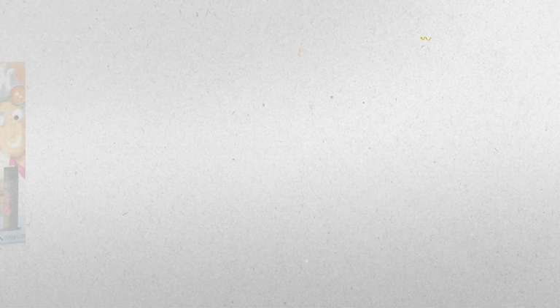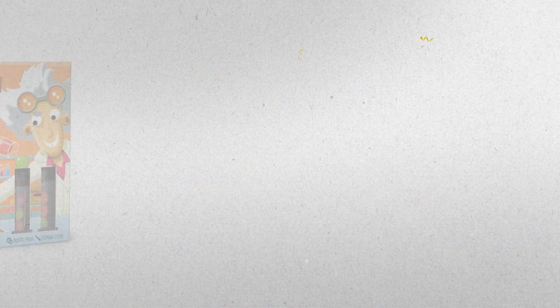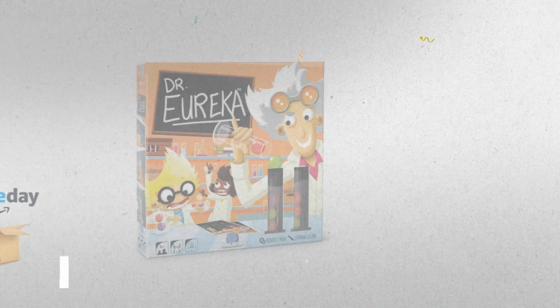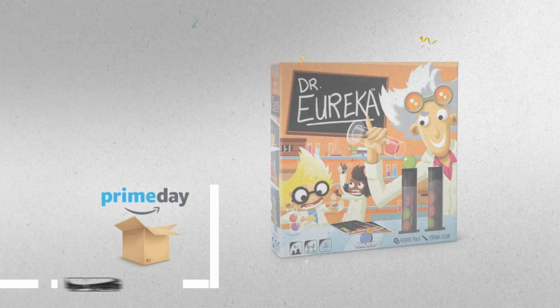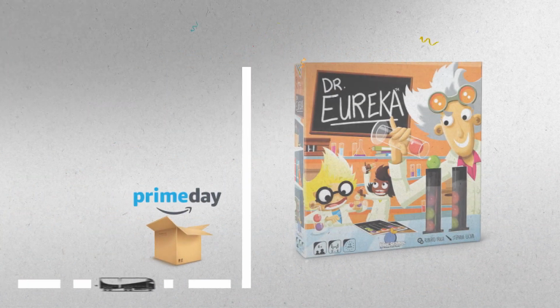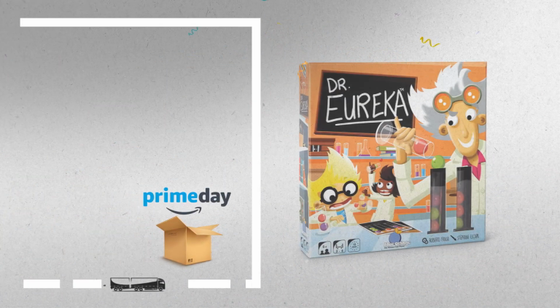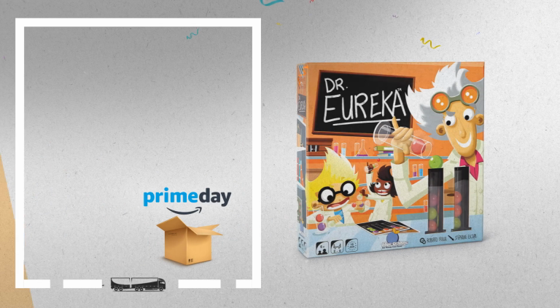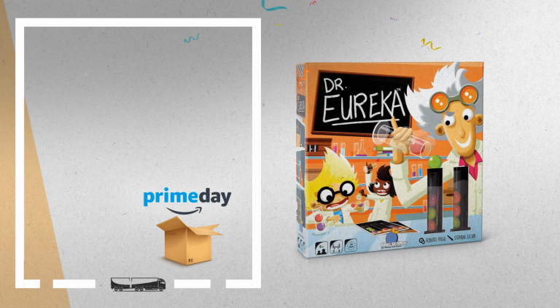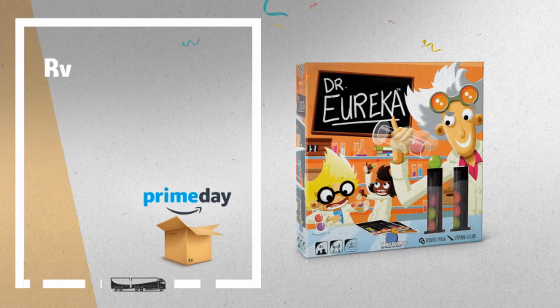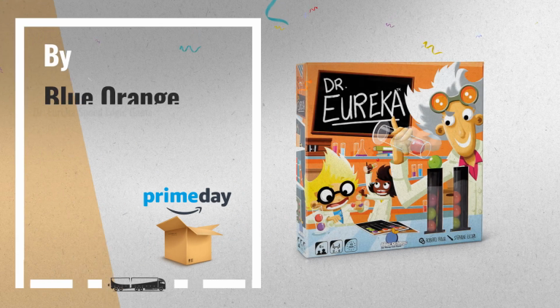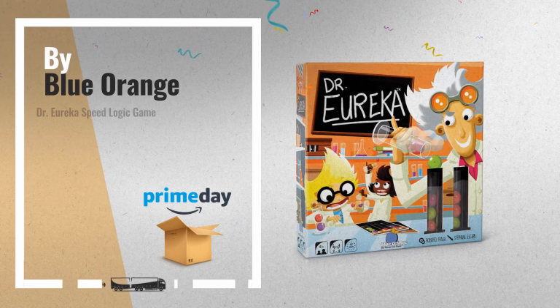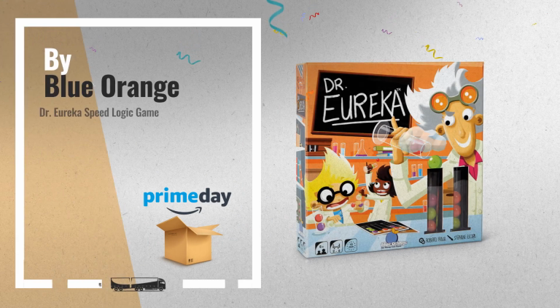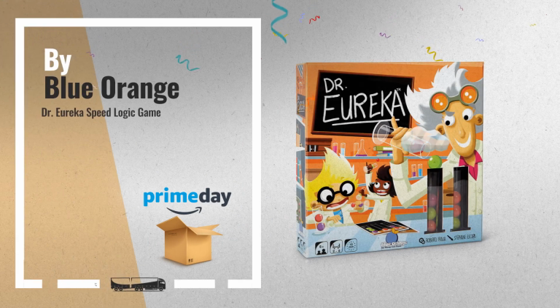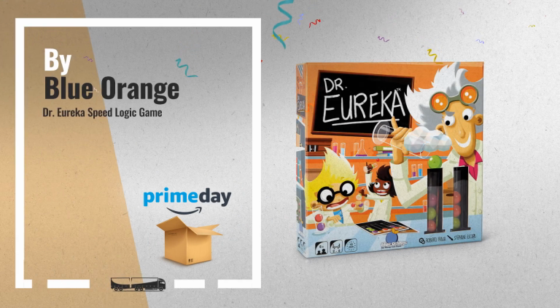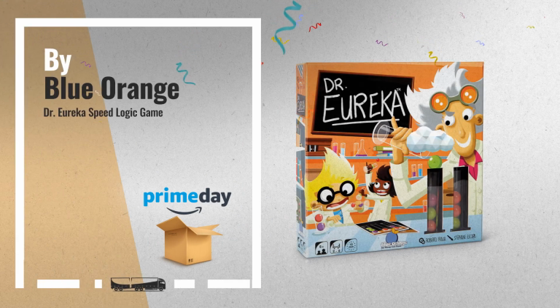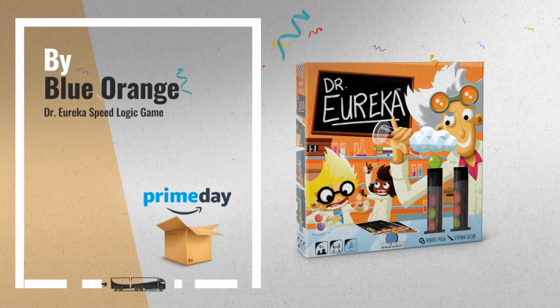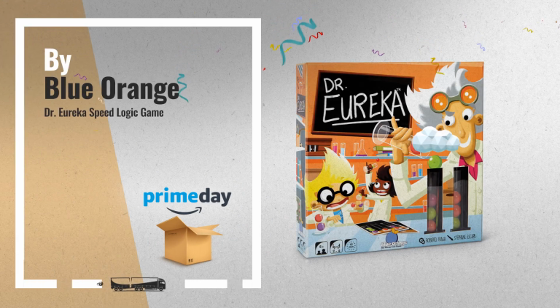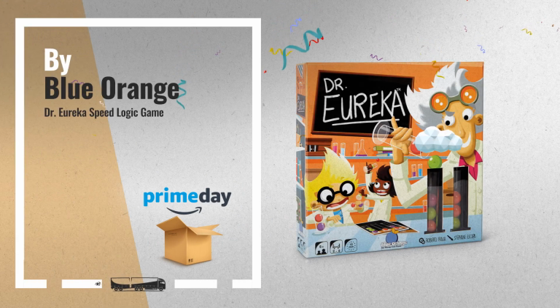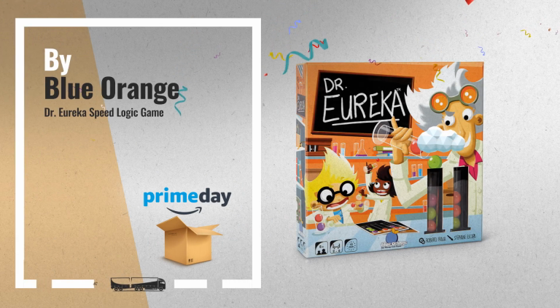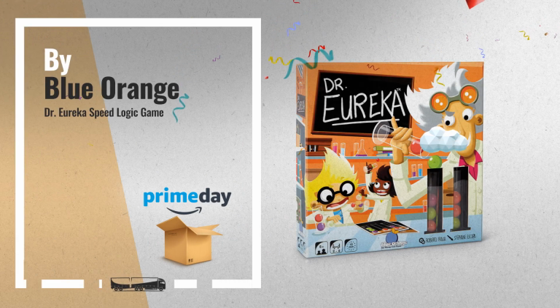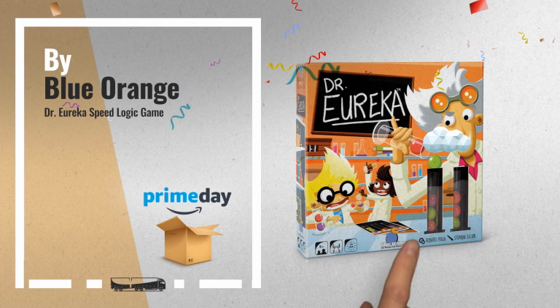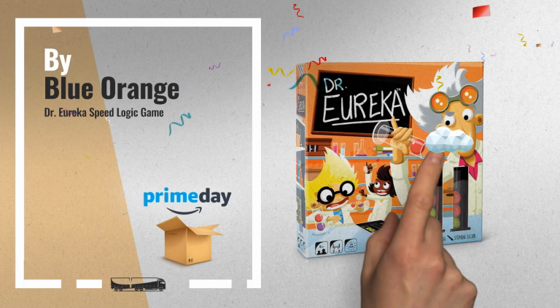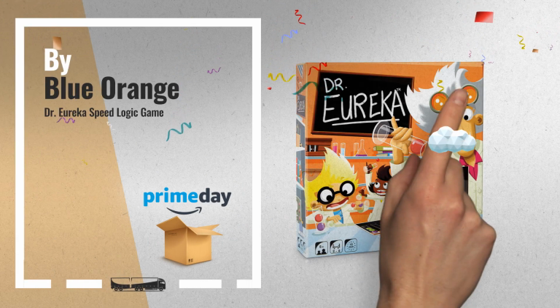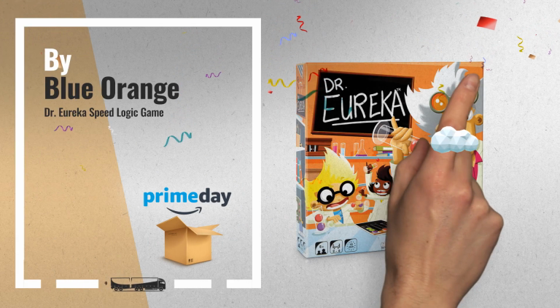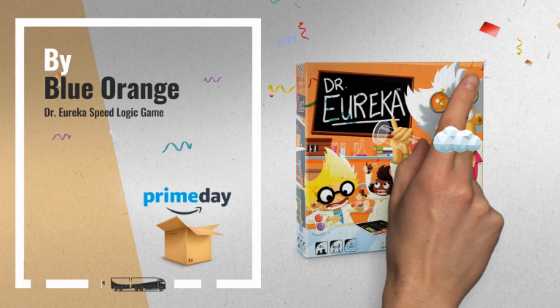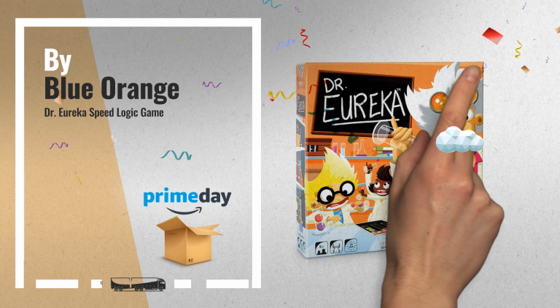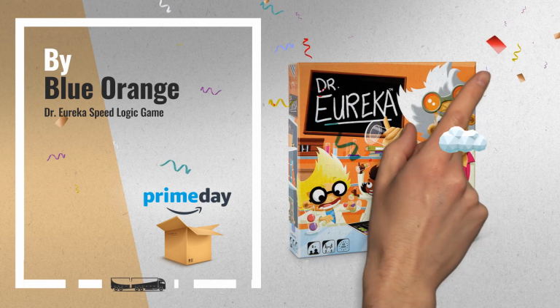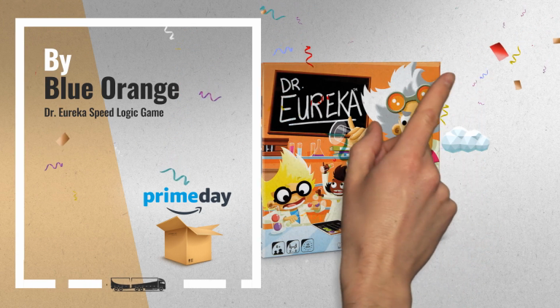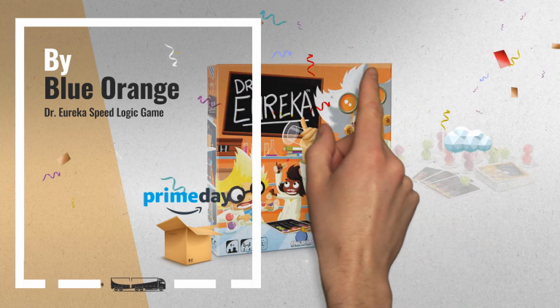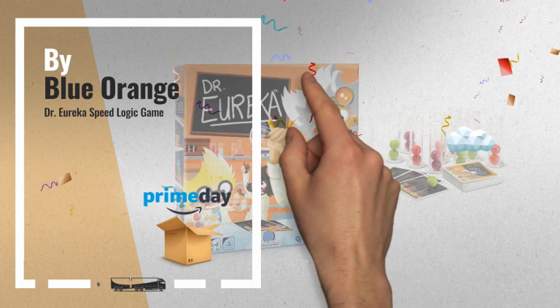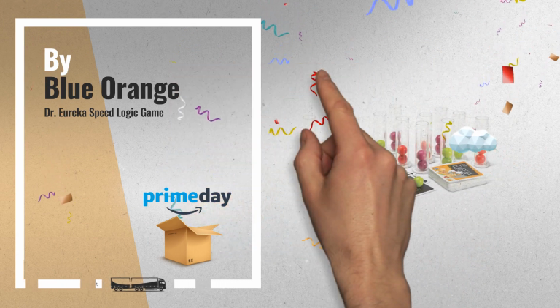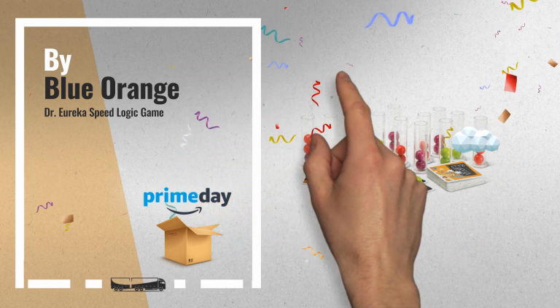Number 7, by Blue Orange. Available now on Amazon.